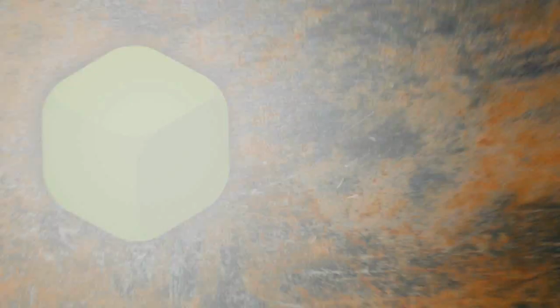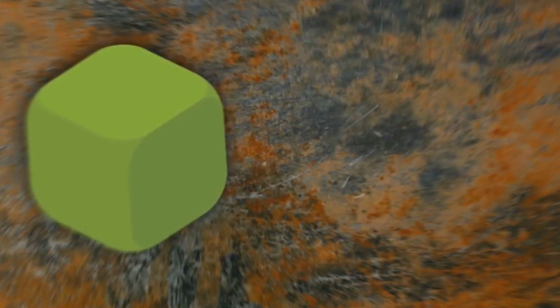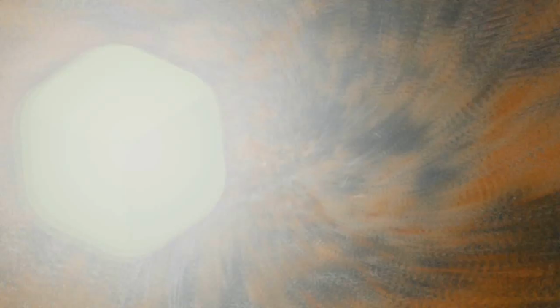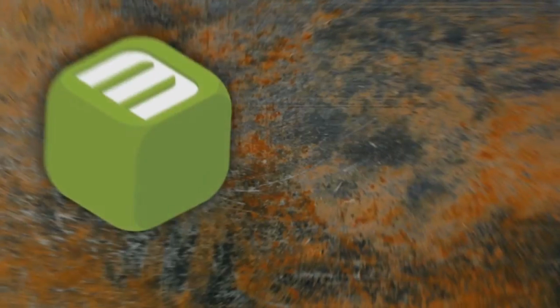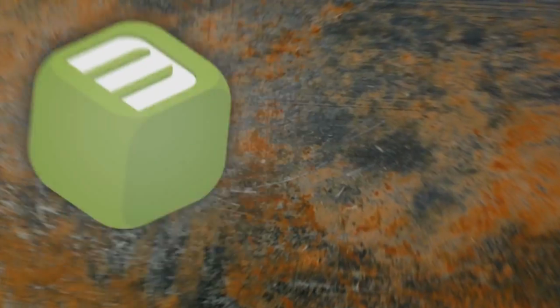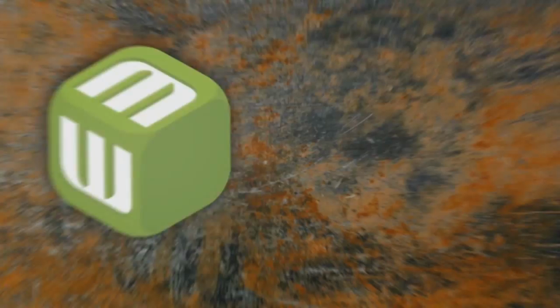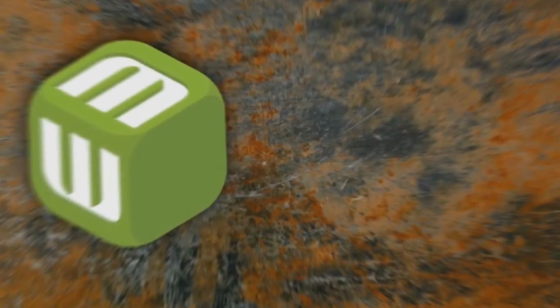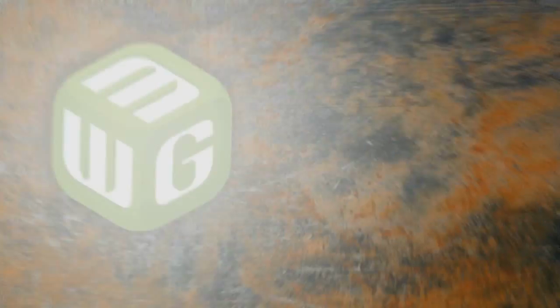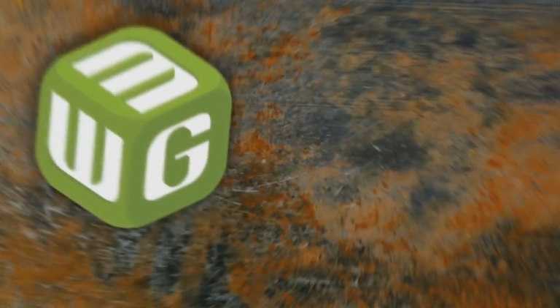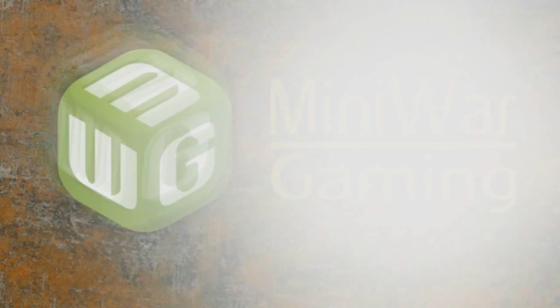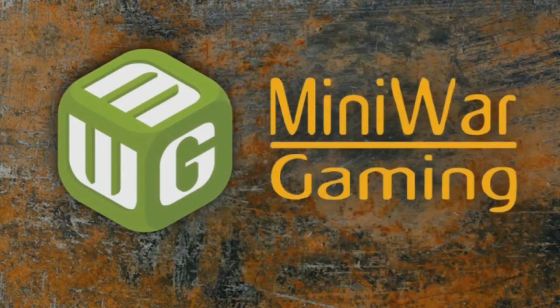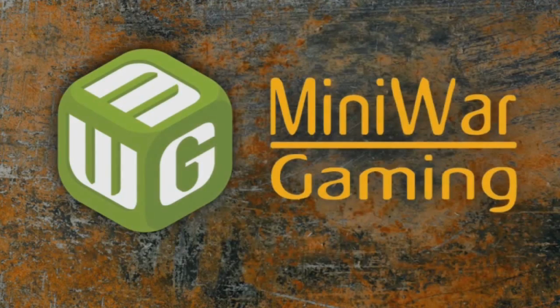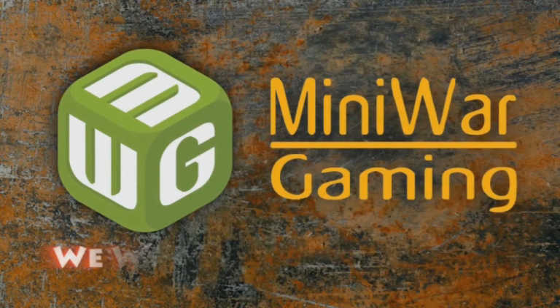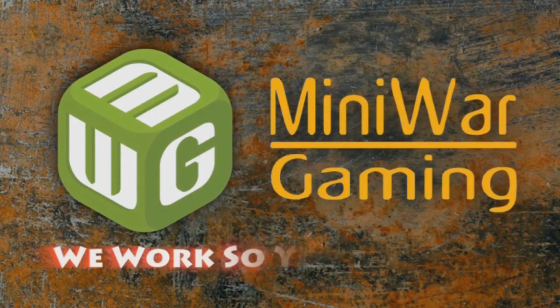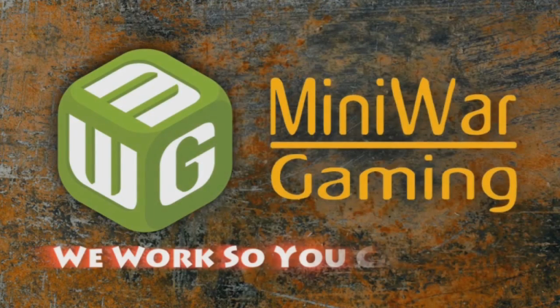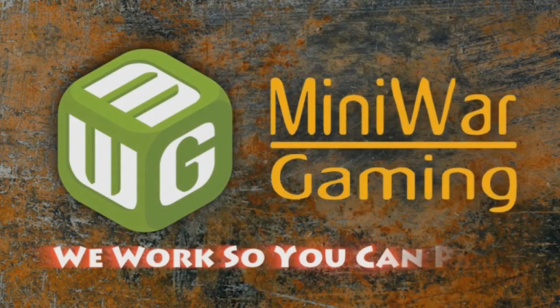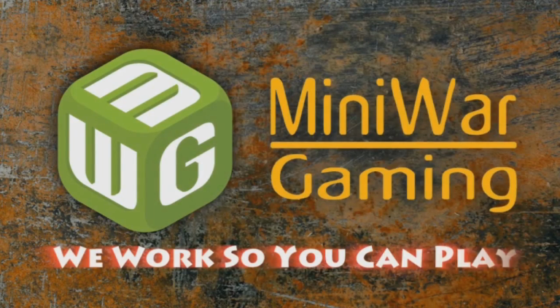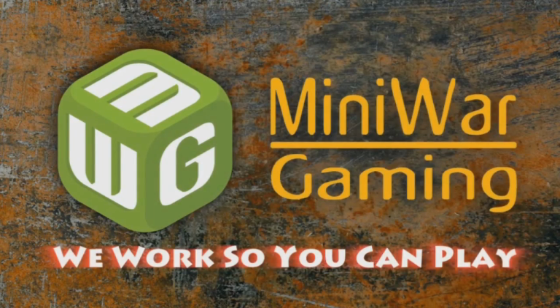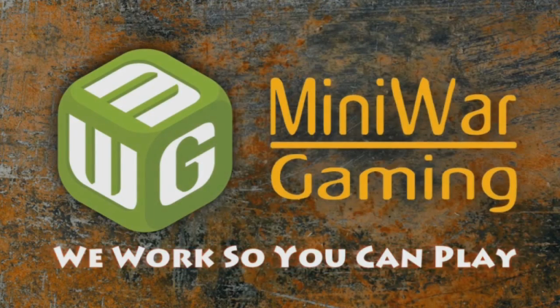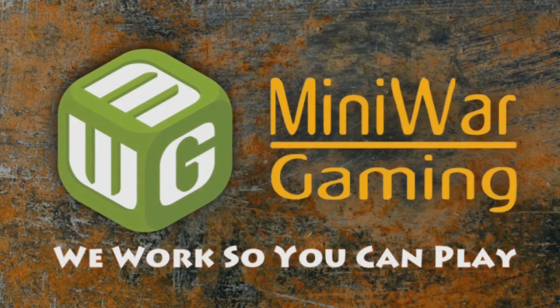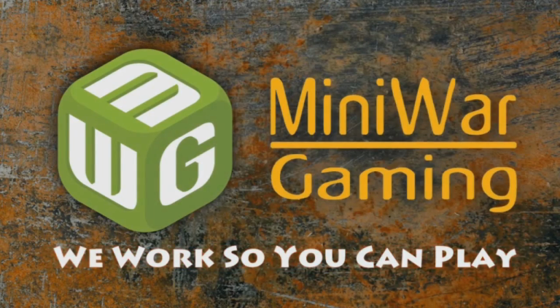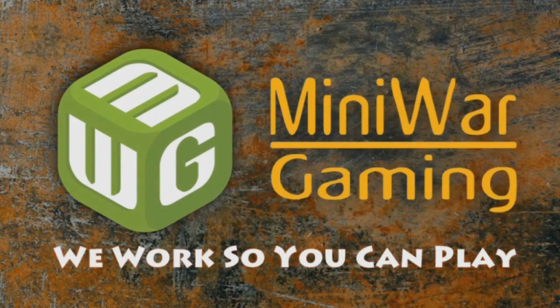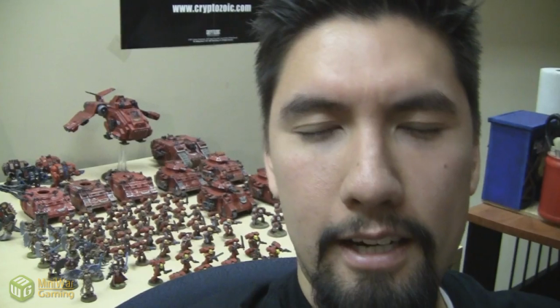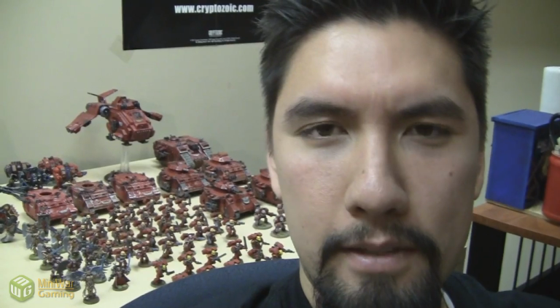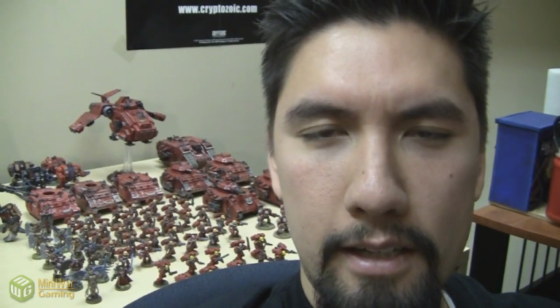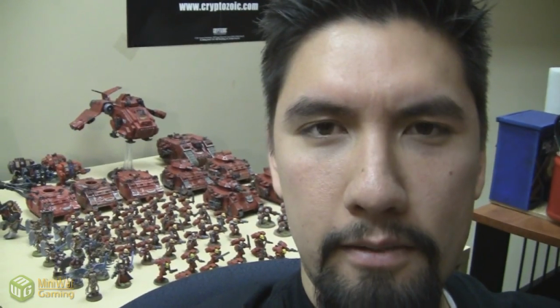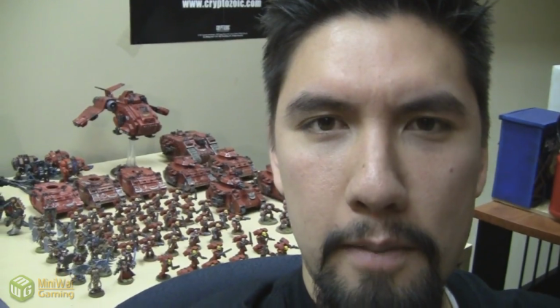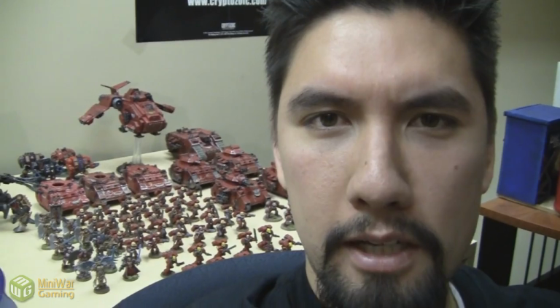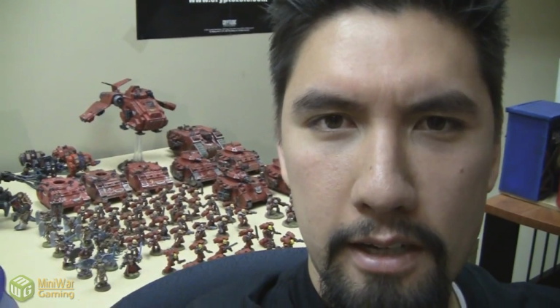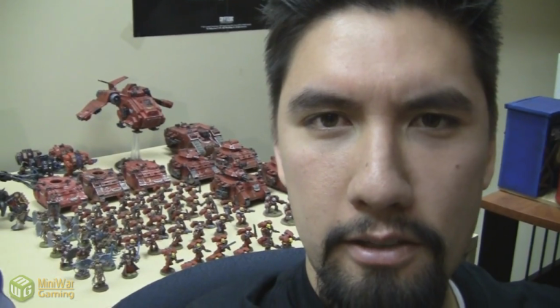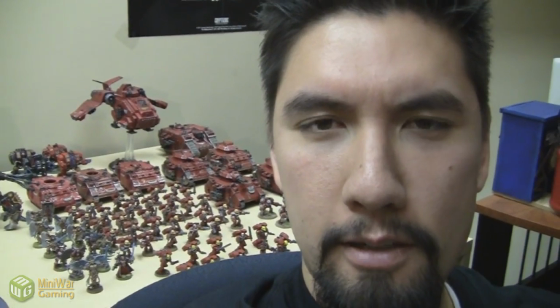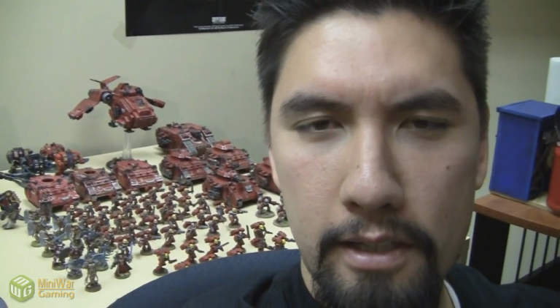Mini Wargamer Dave here from MiniWarGaming.com. Welcome, Wargamers, to an update of my Blood Angel Army.